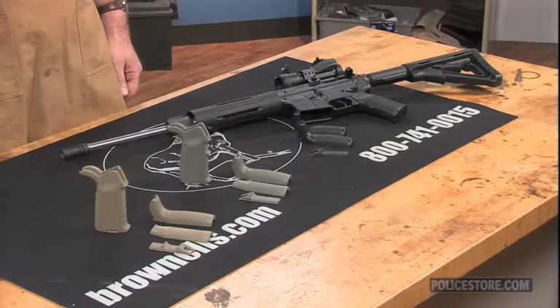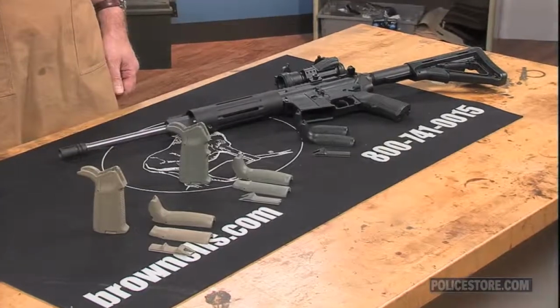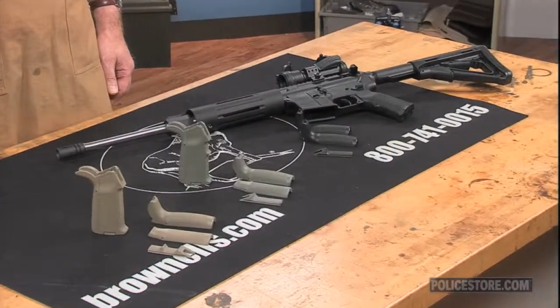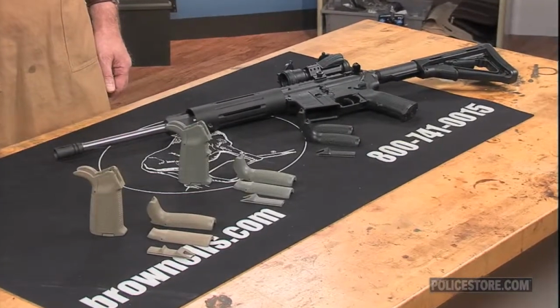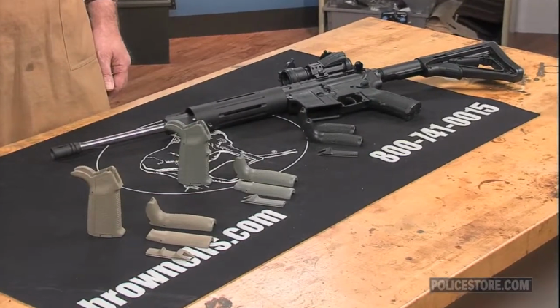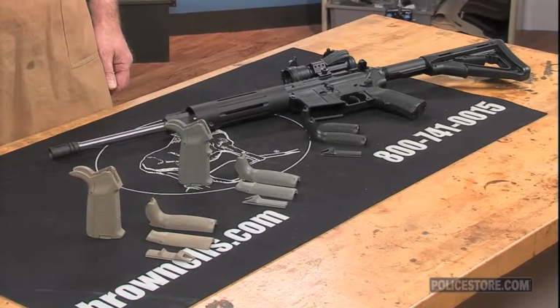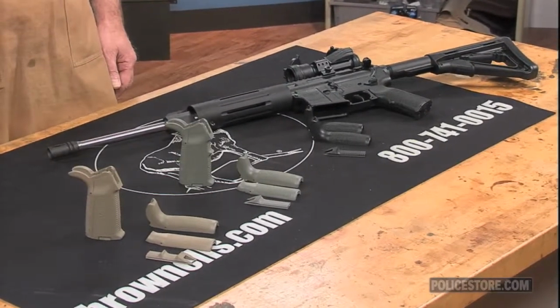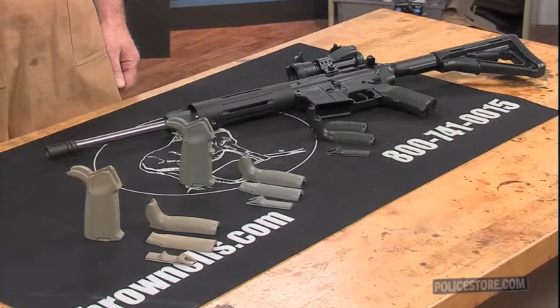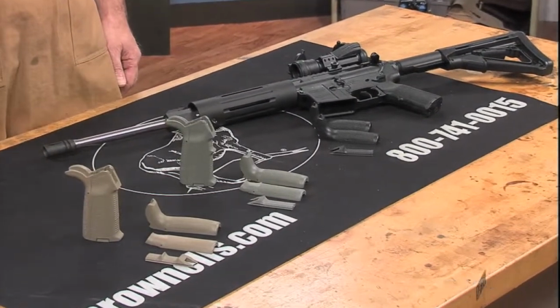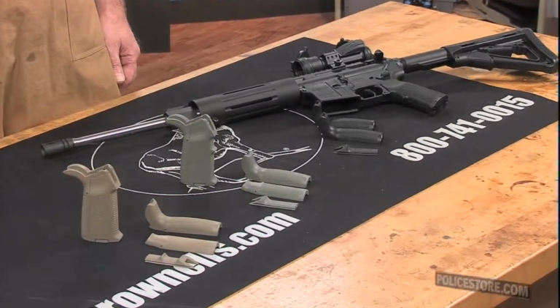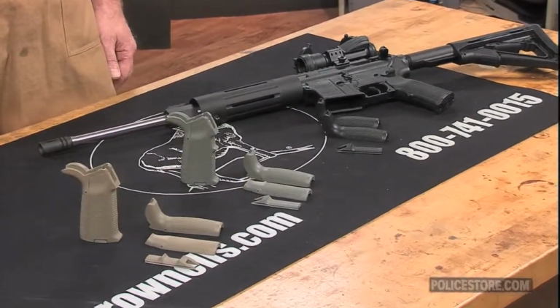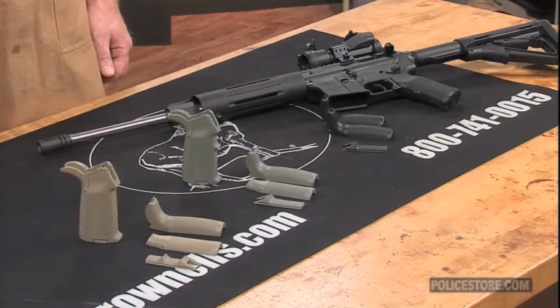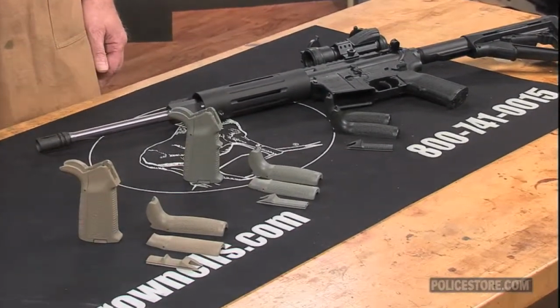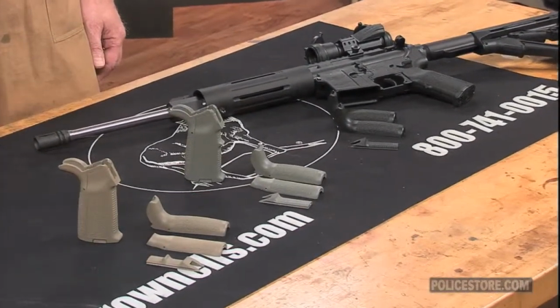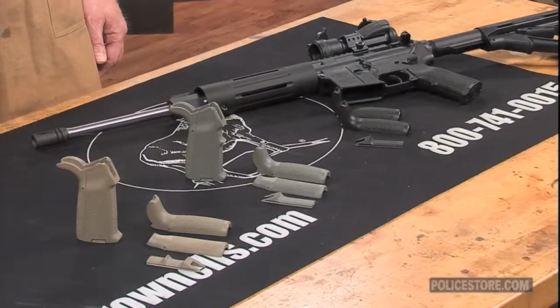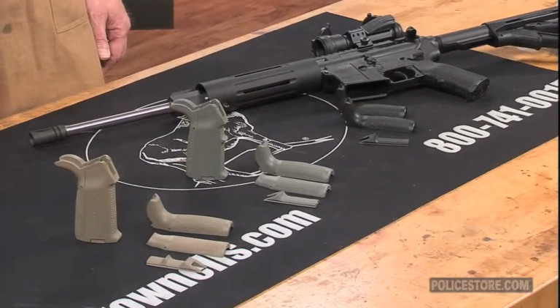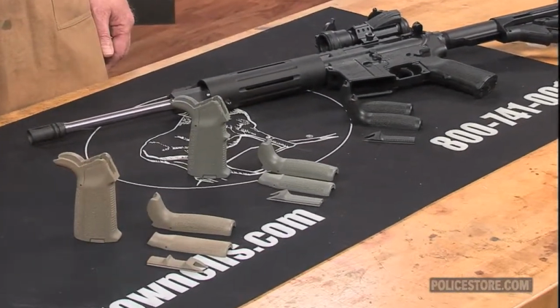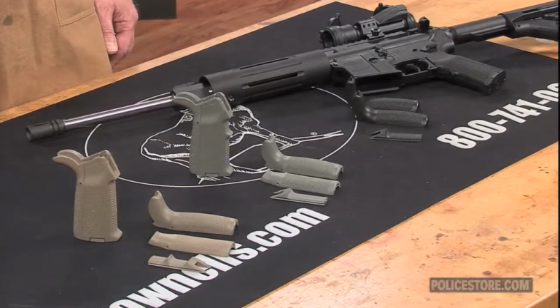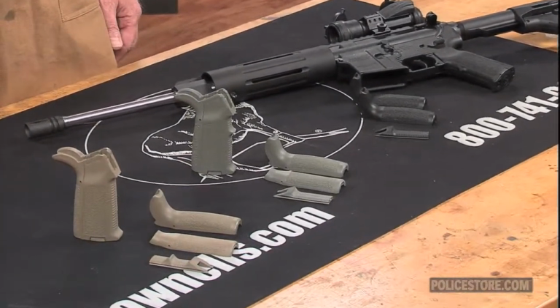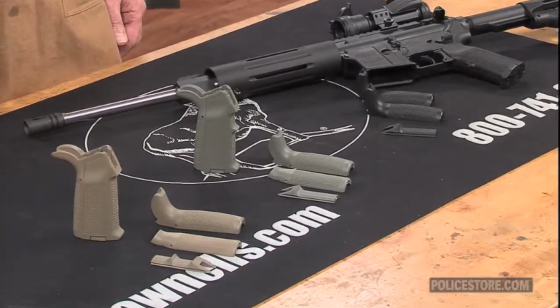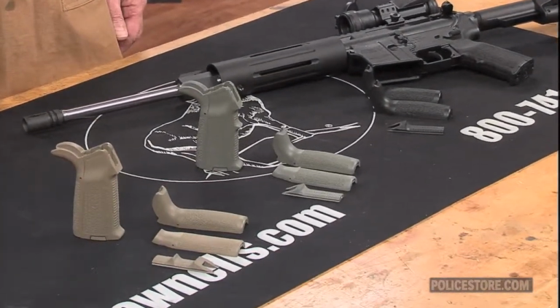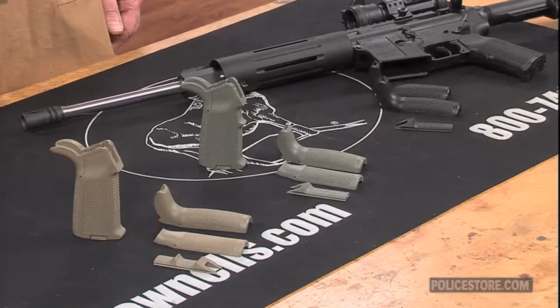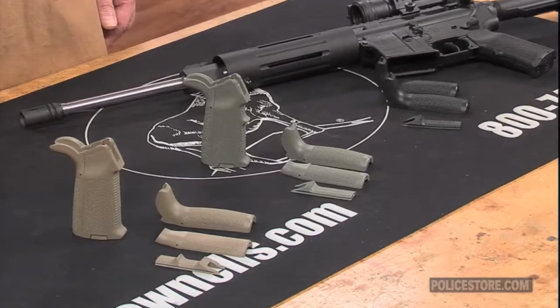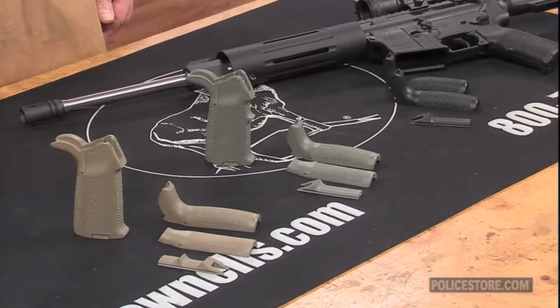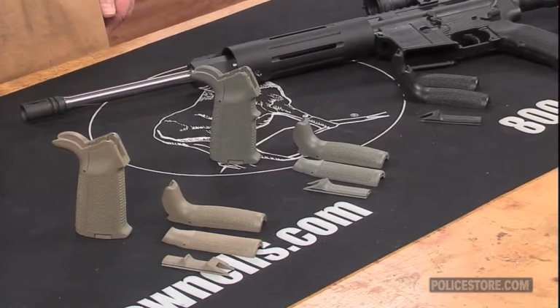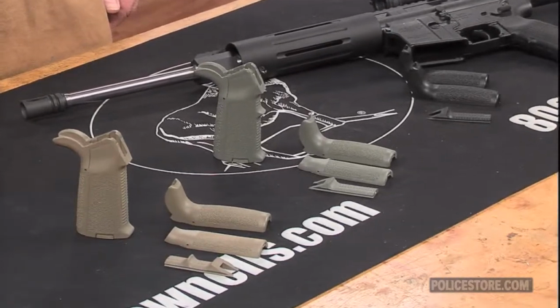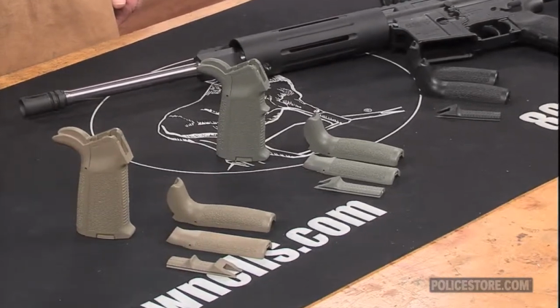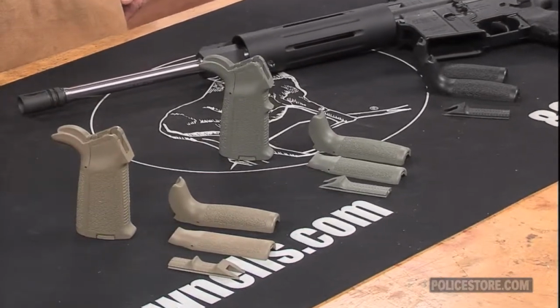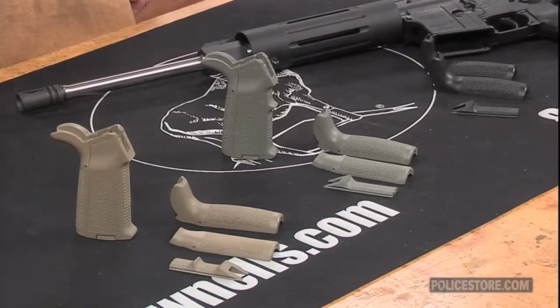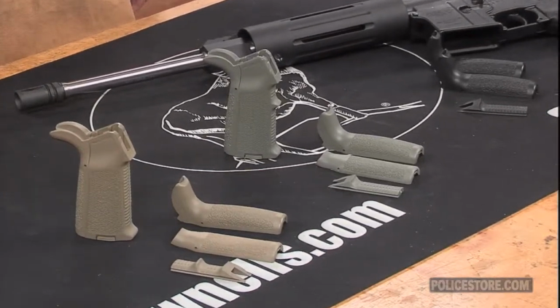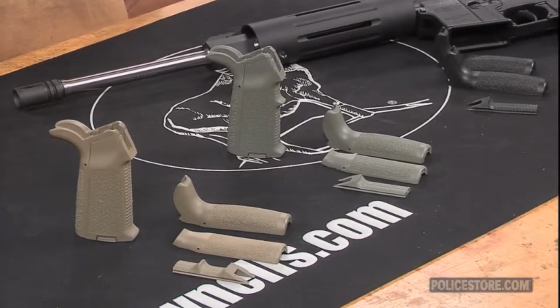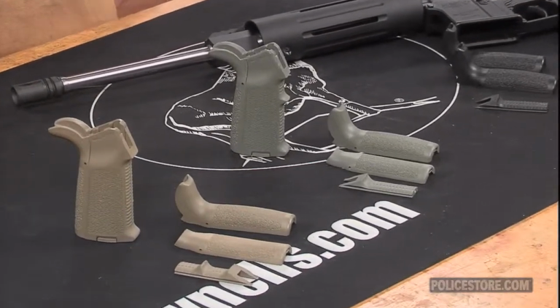All MIAD models come with a main grip body and a selection of front strap and back strap inserts made of reinforced molded polymer.